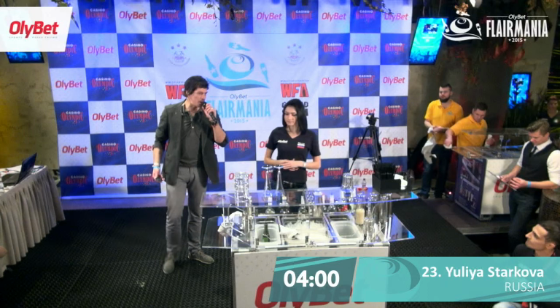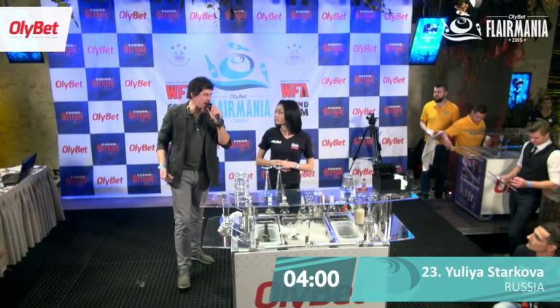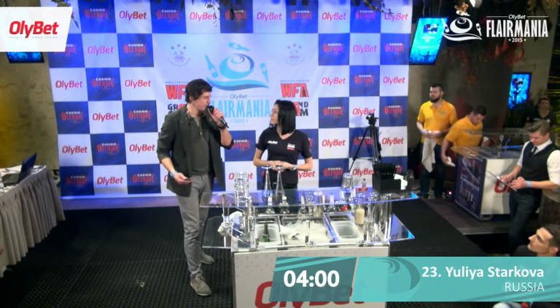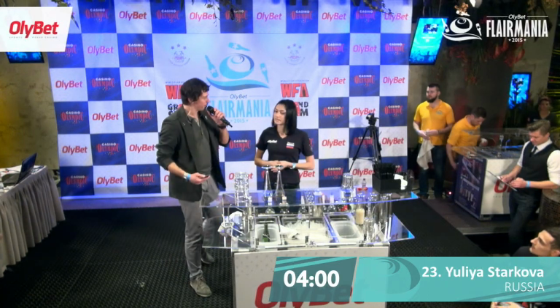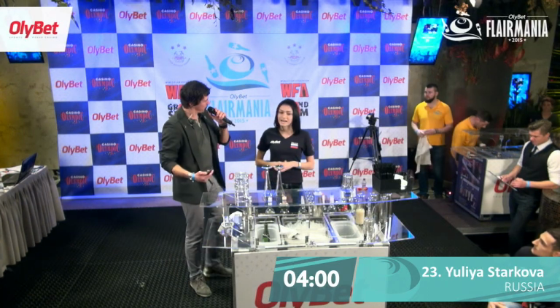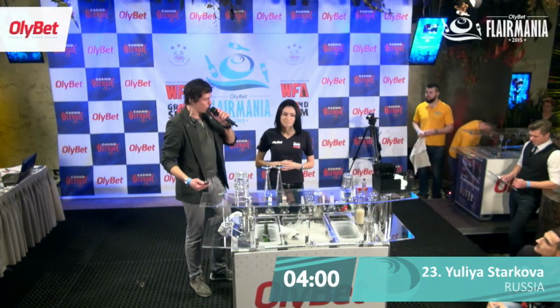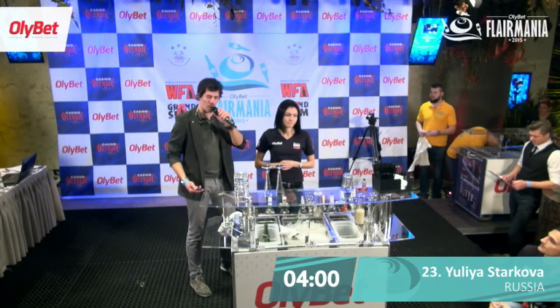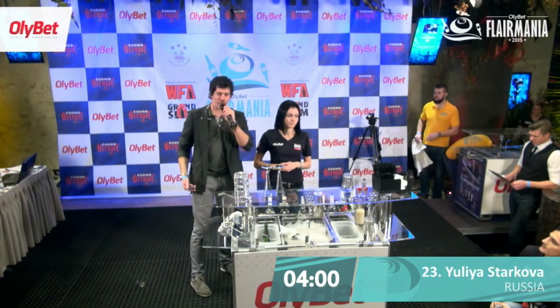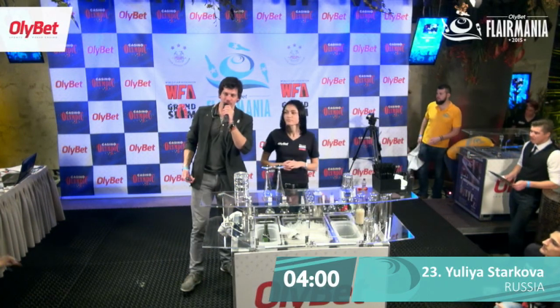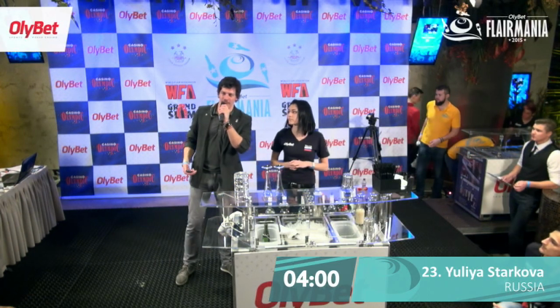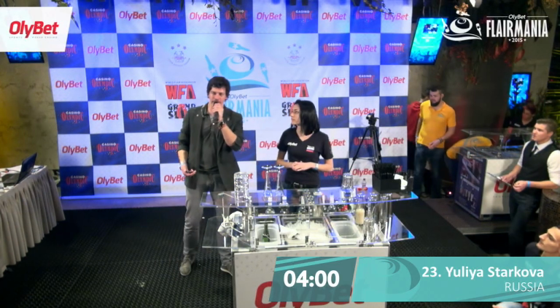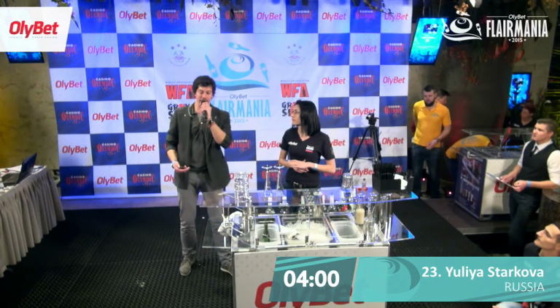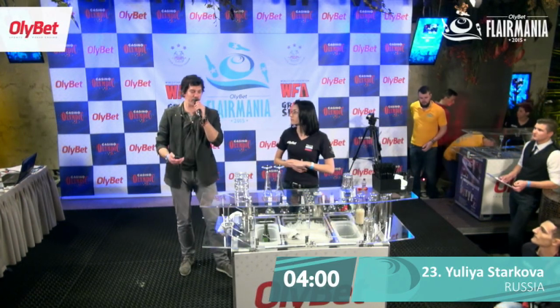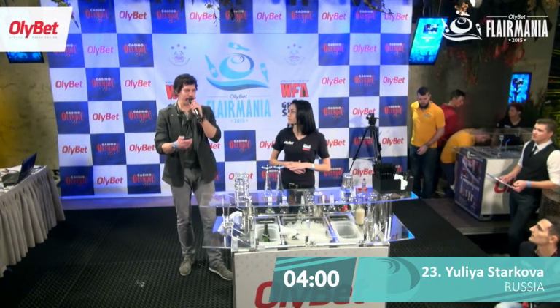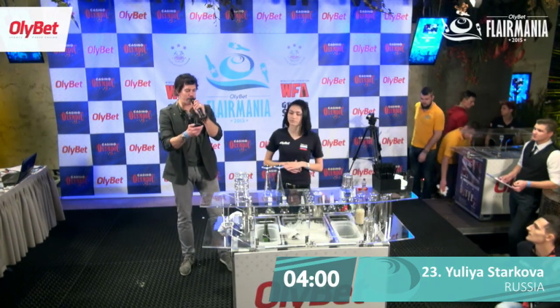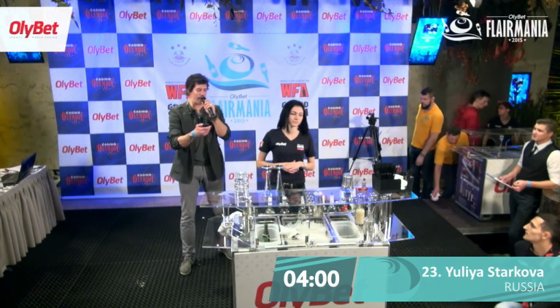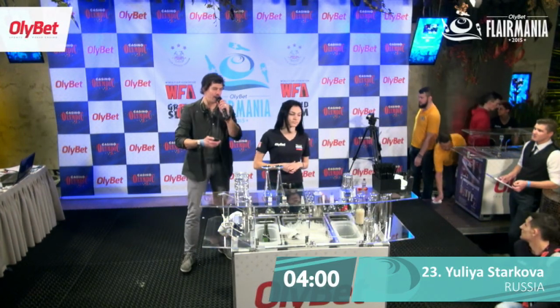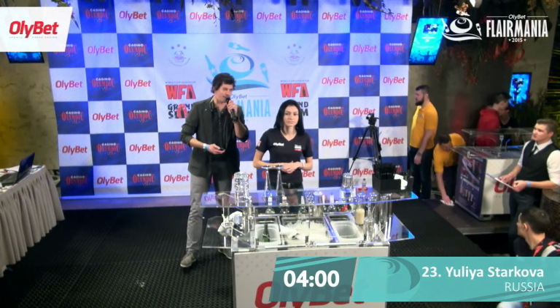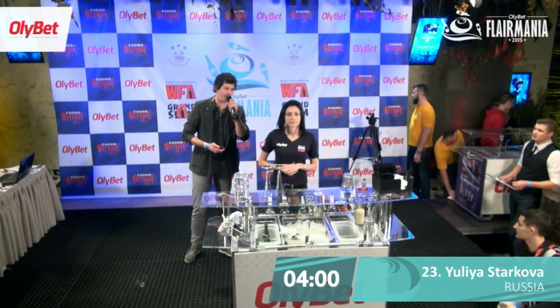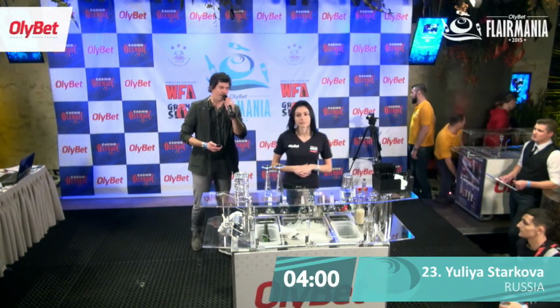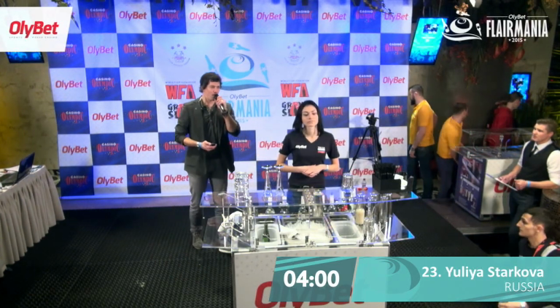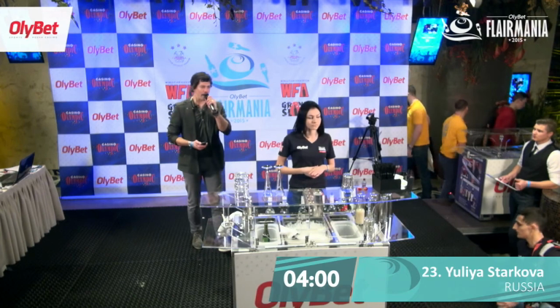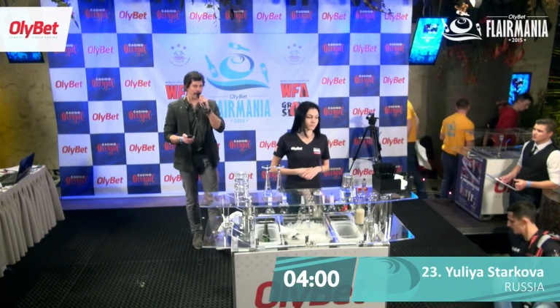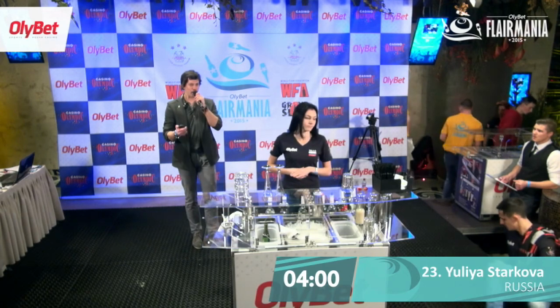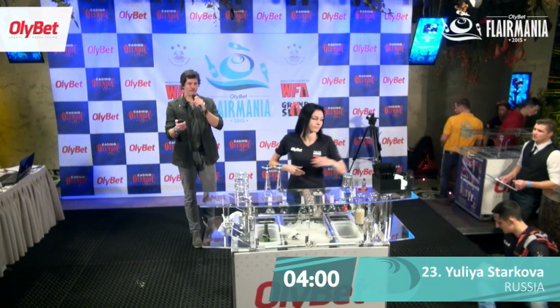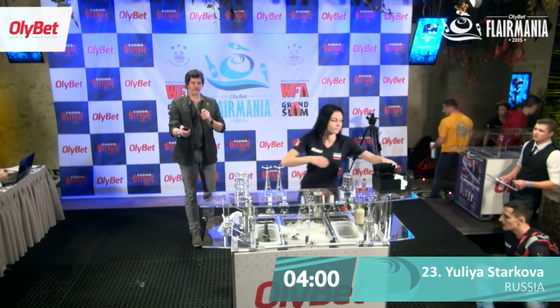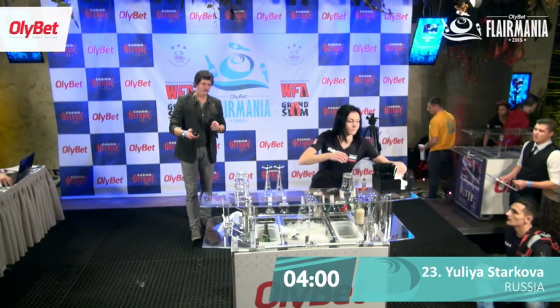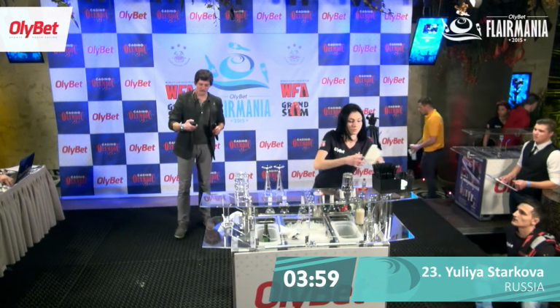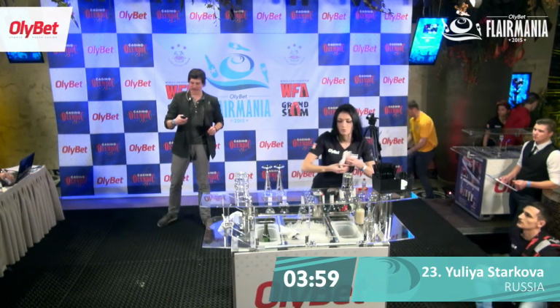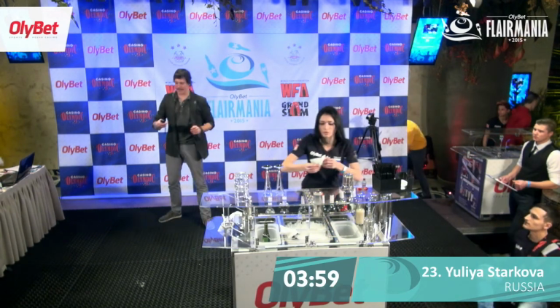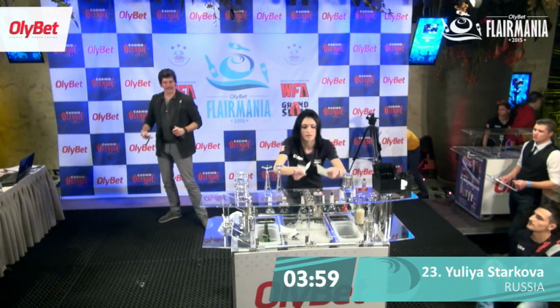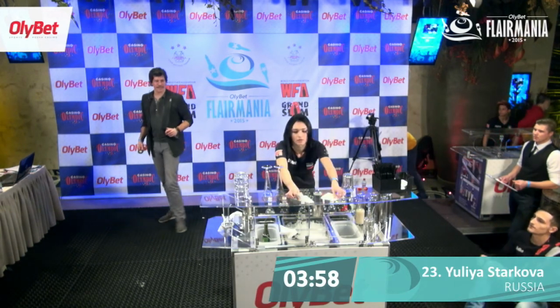You ready? We want to see your flair. Desperately. In 3, 2, 1, let's go. Here we go.